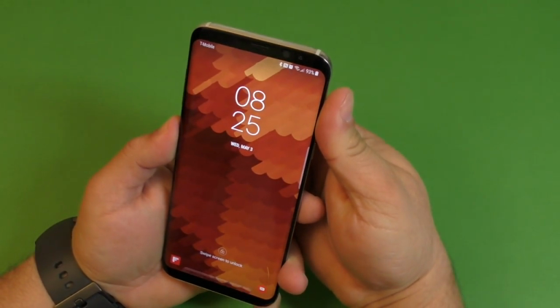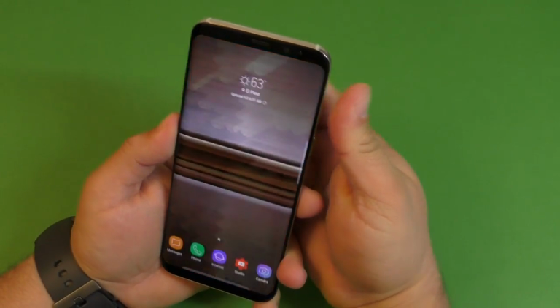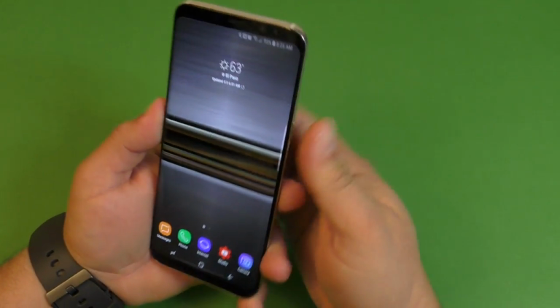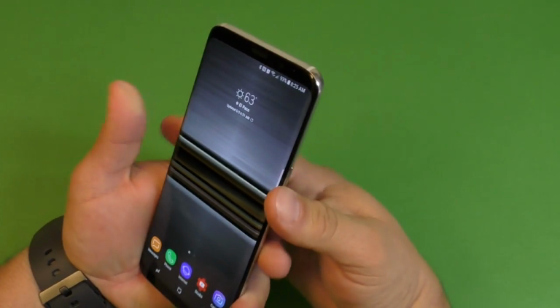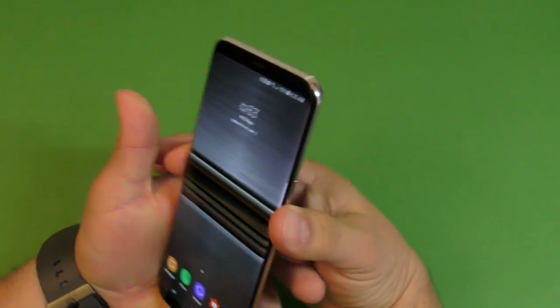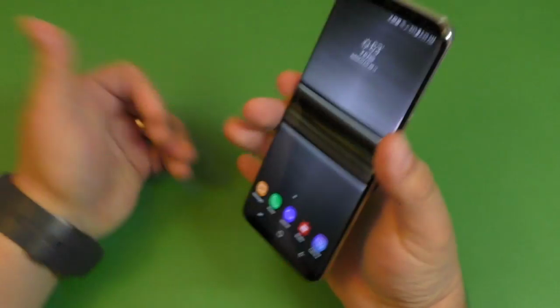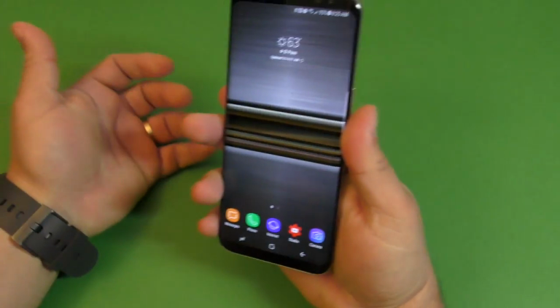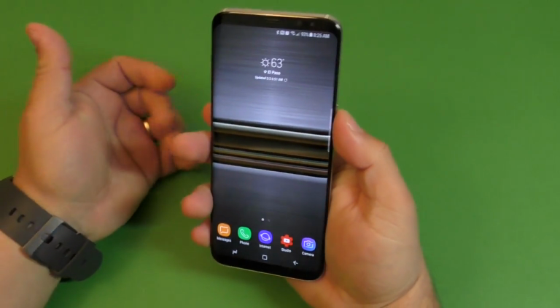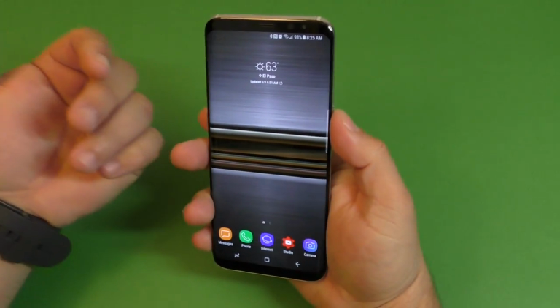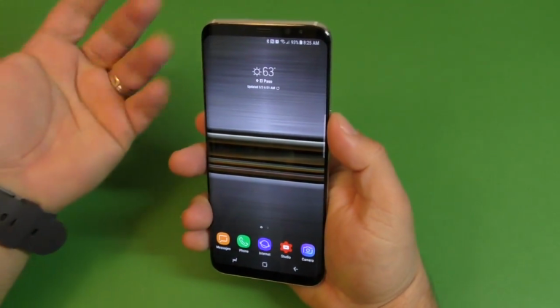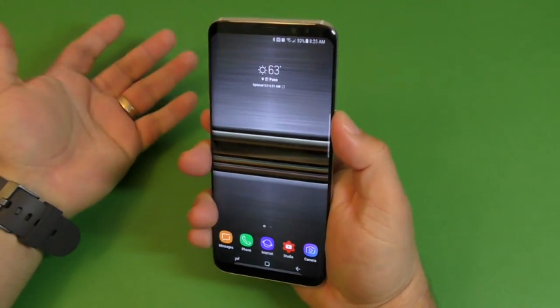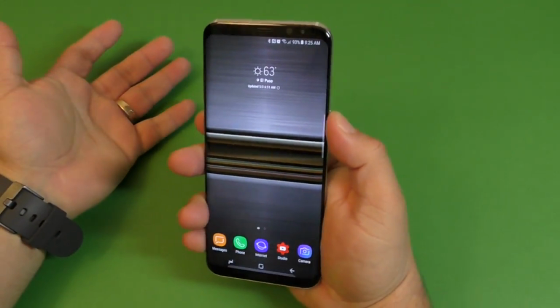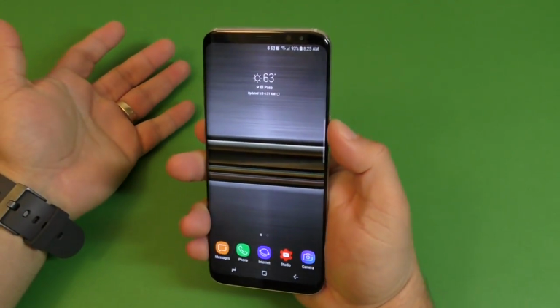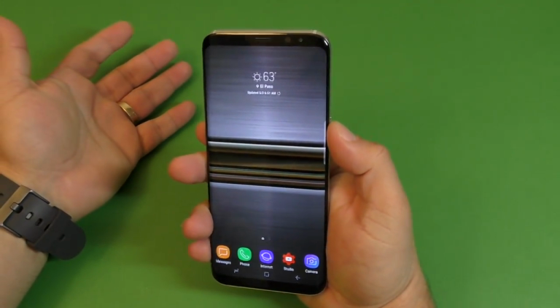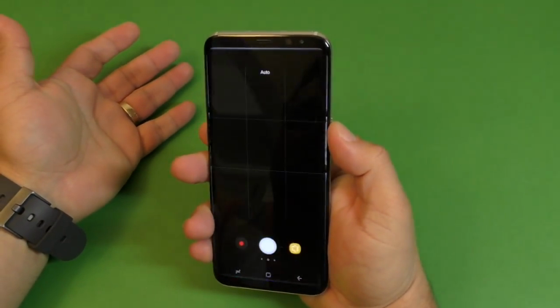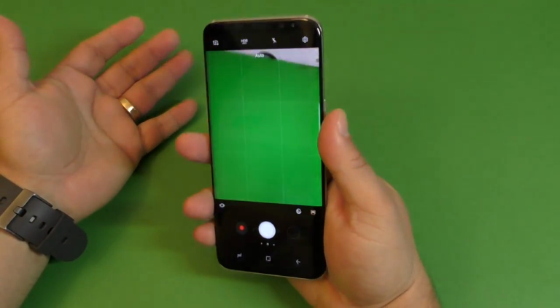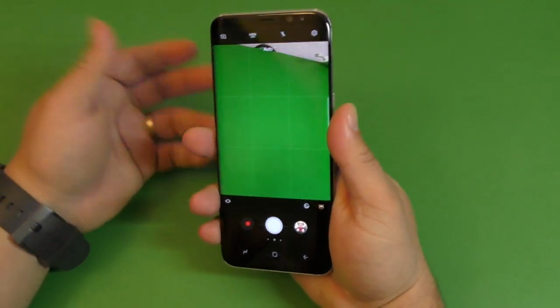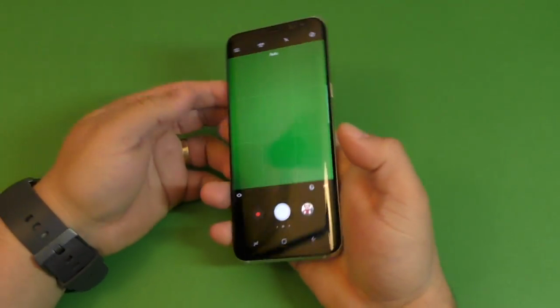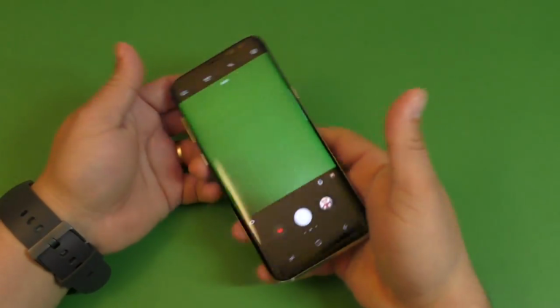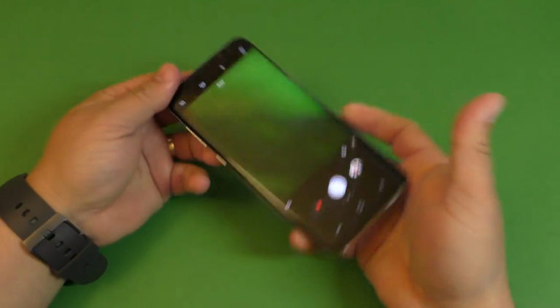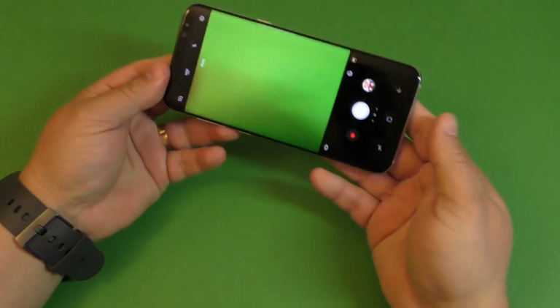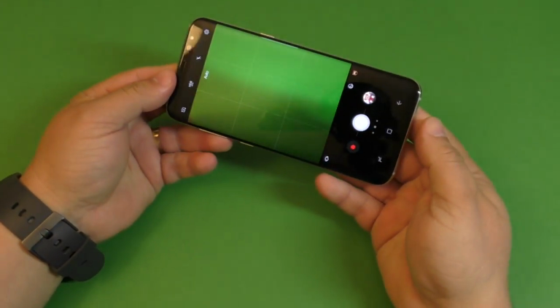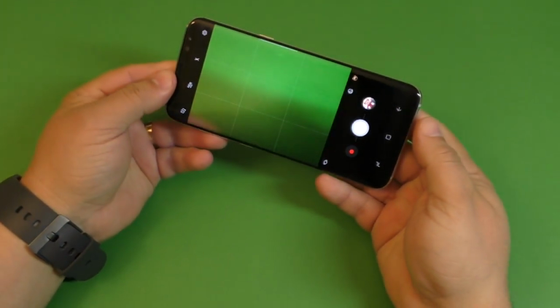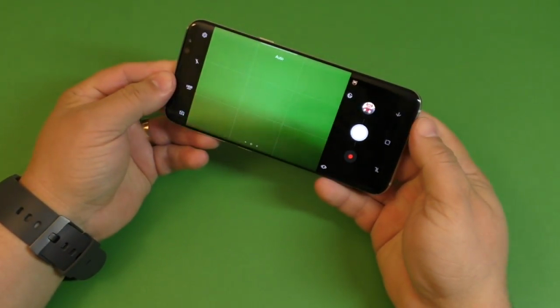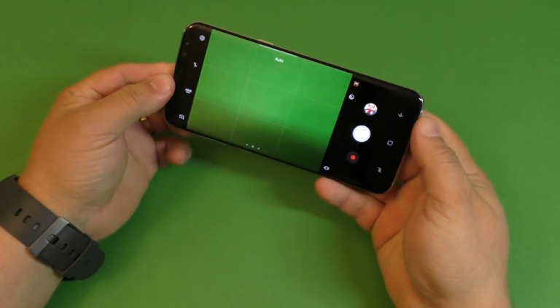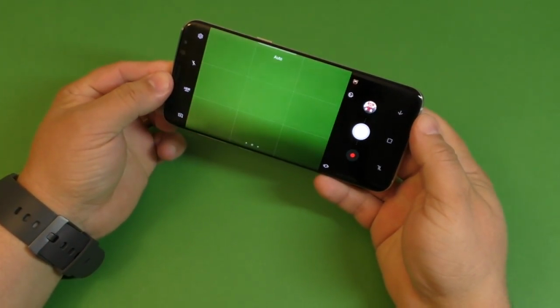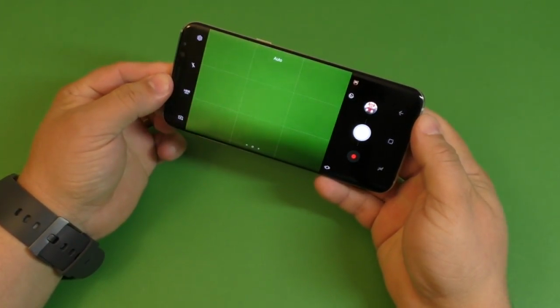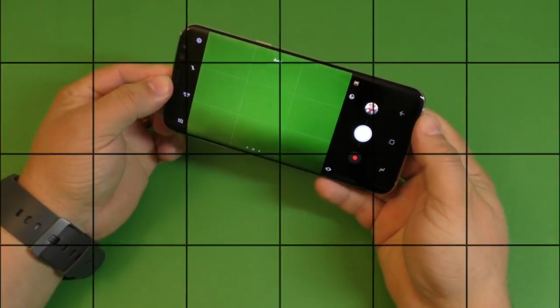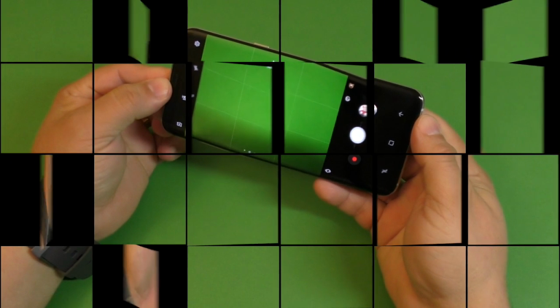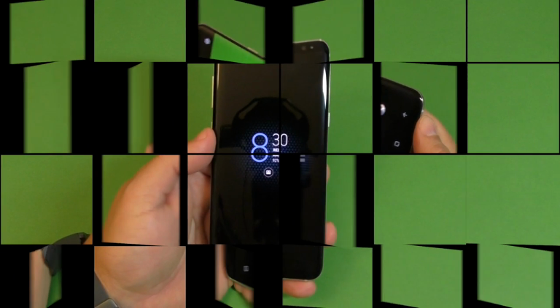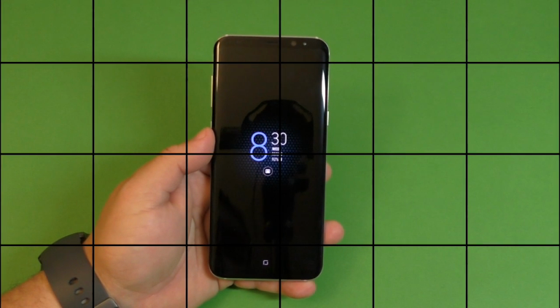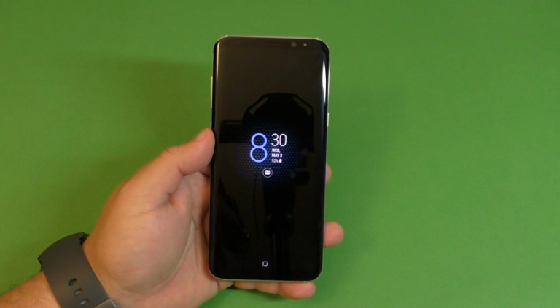Now when you have the phone locked or unlocked, when you double-tap it will automatically open to the camera.